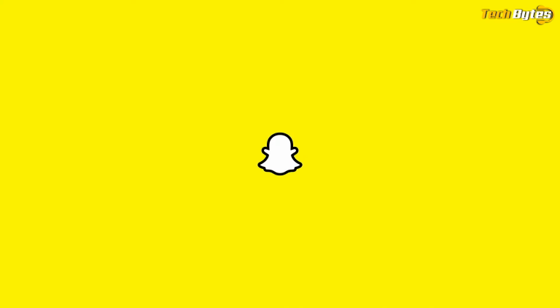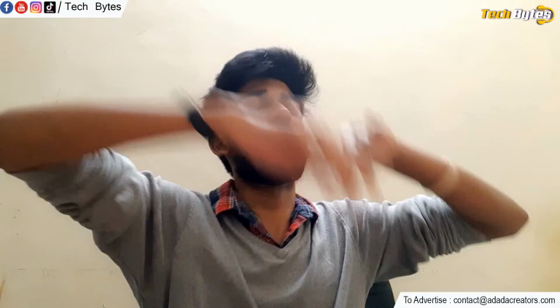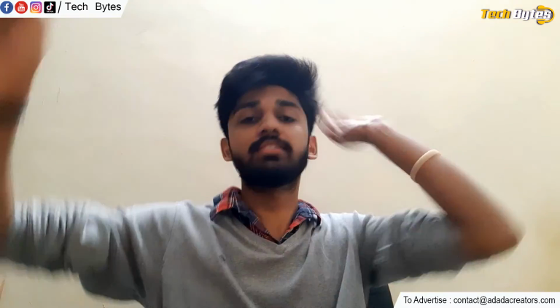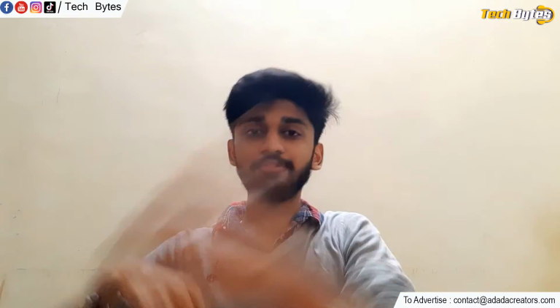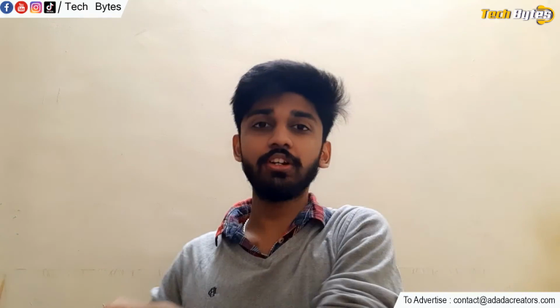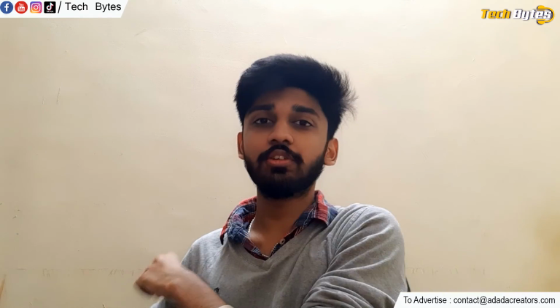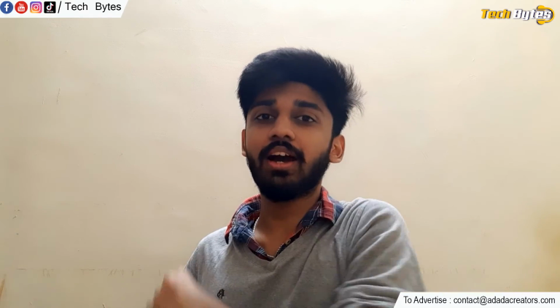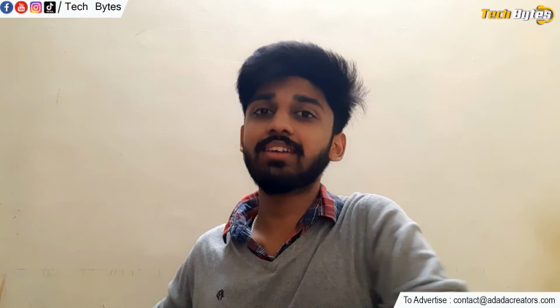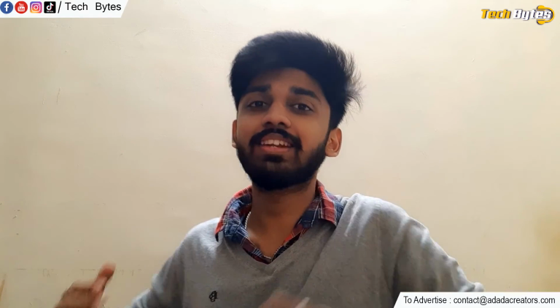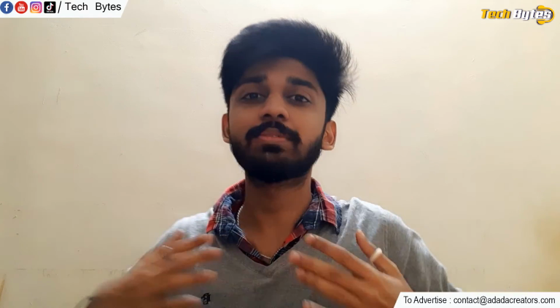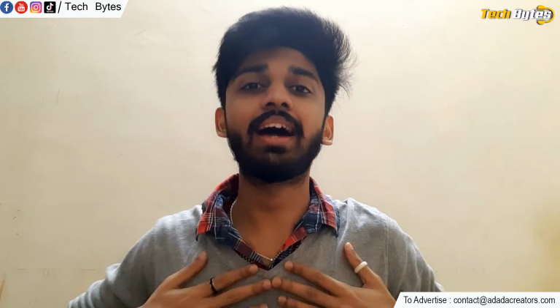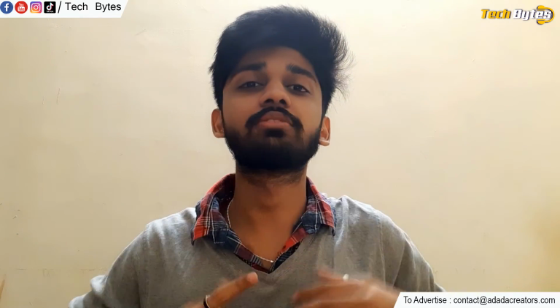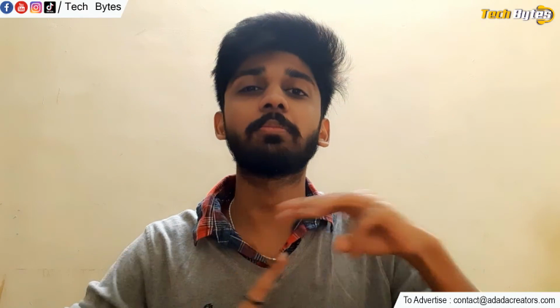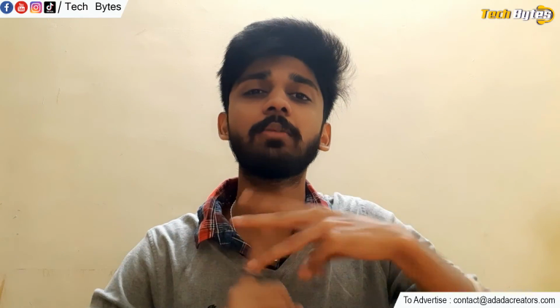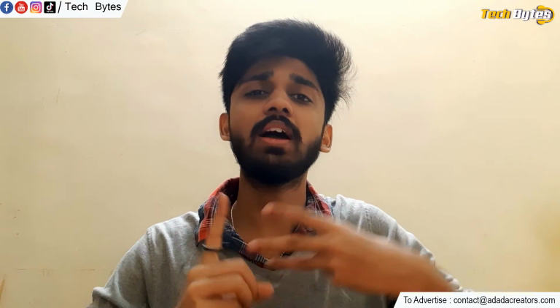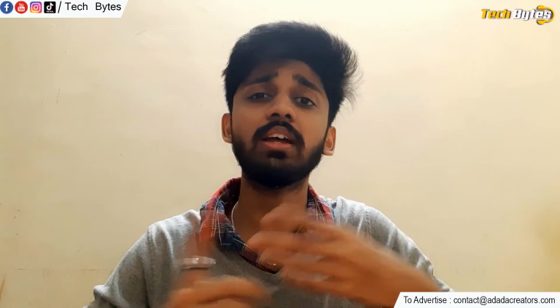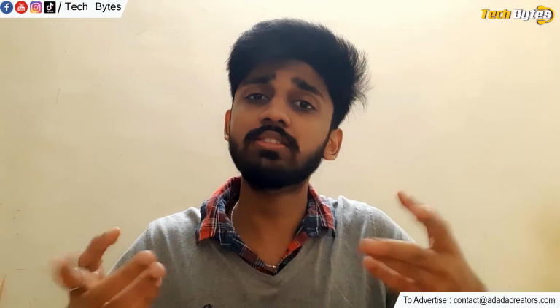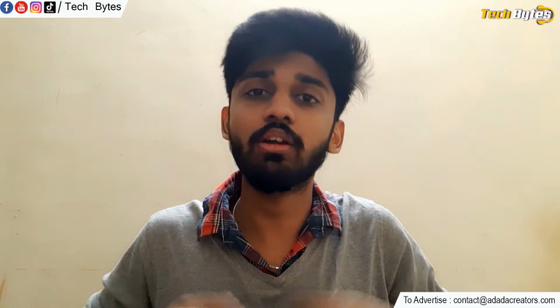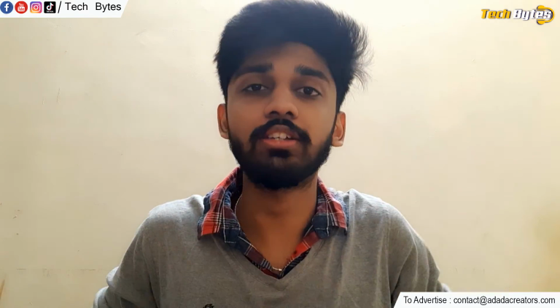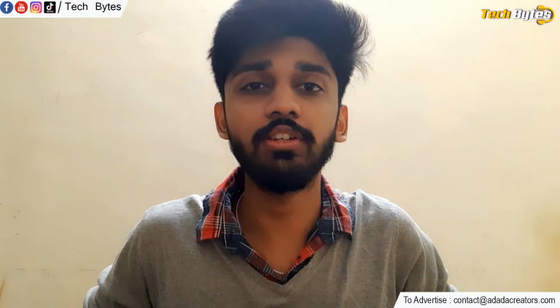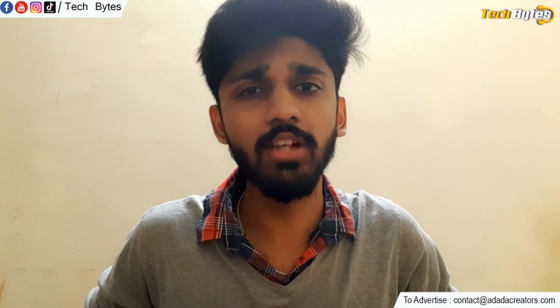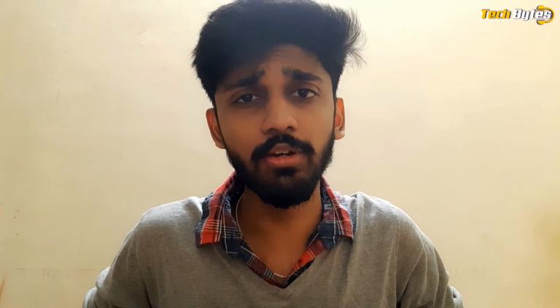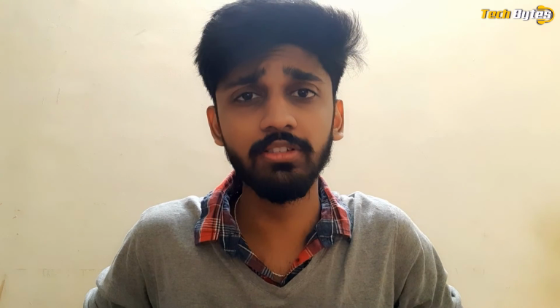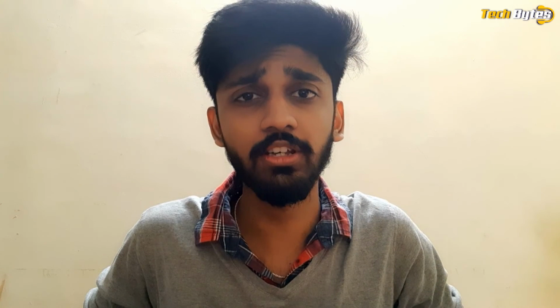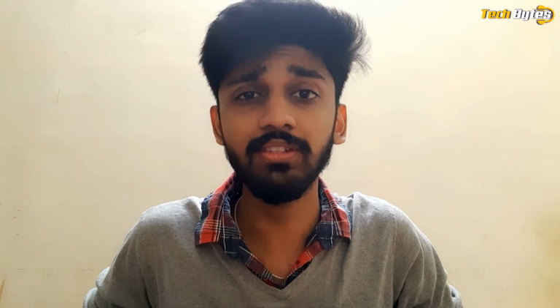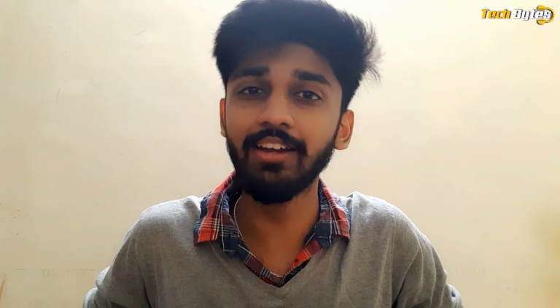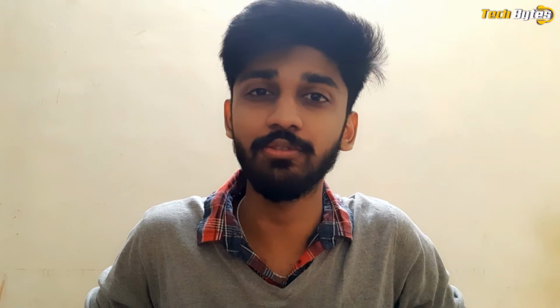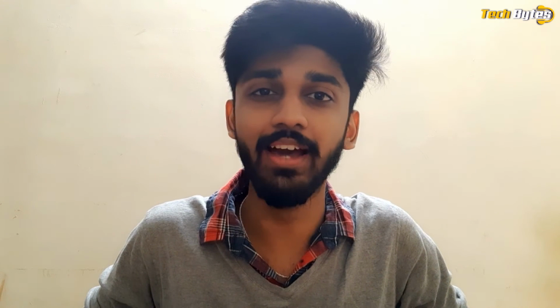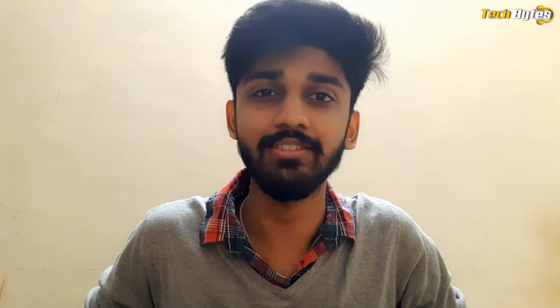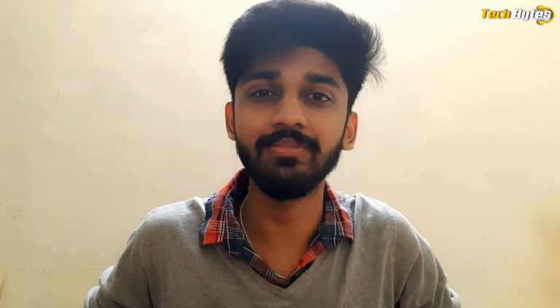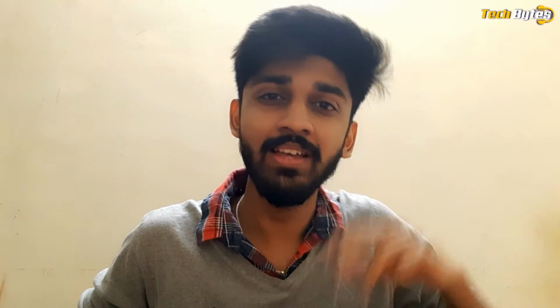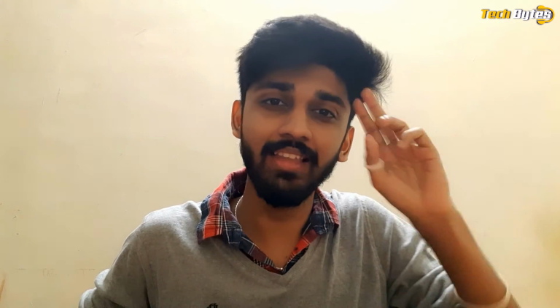That is it for this video guys. The name is Alex from TechBytes and I will see you in our next video for some more interesting news and cool gadgets. Thanks.